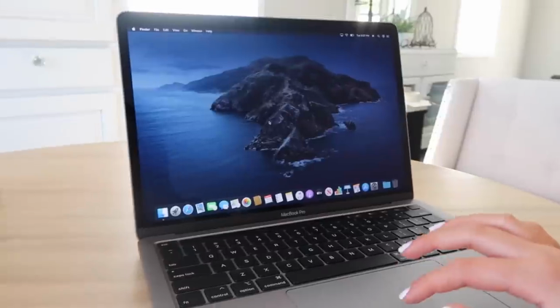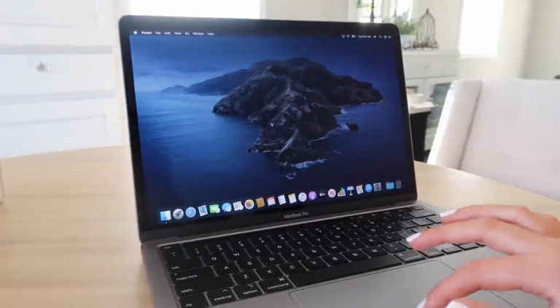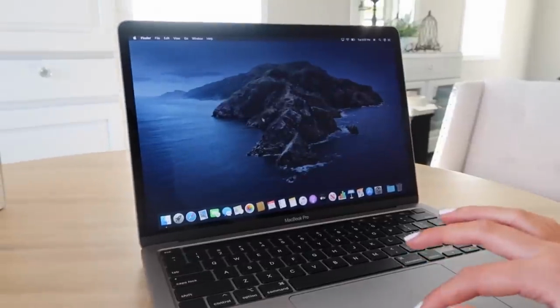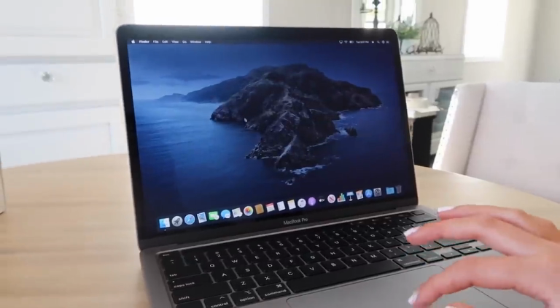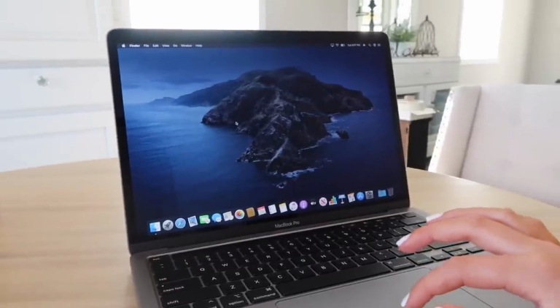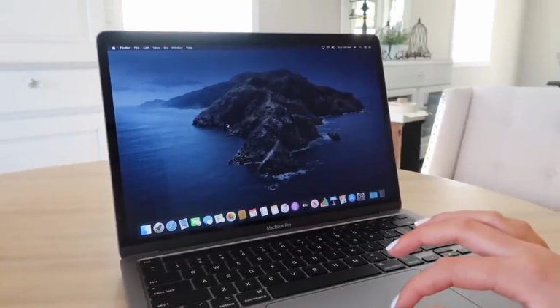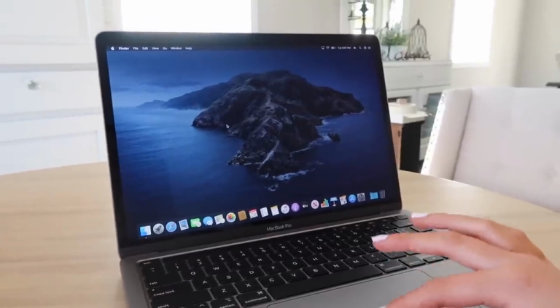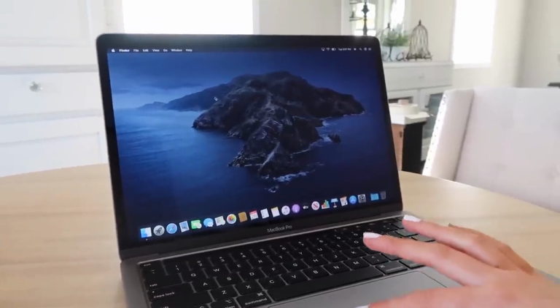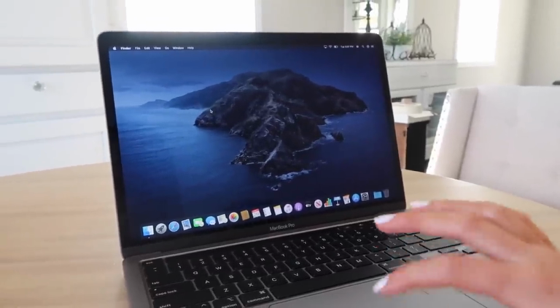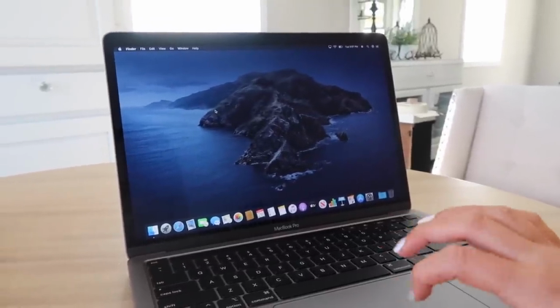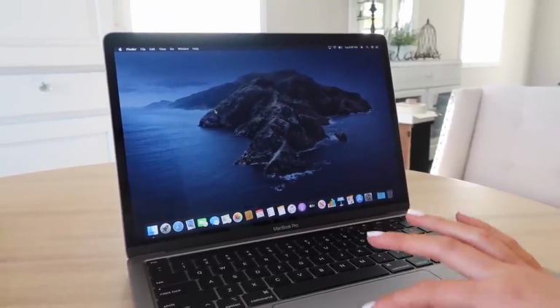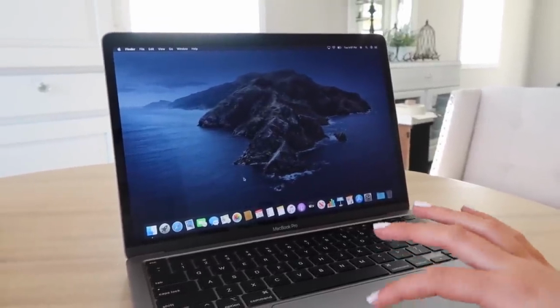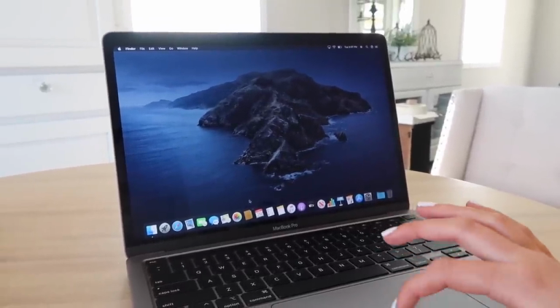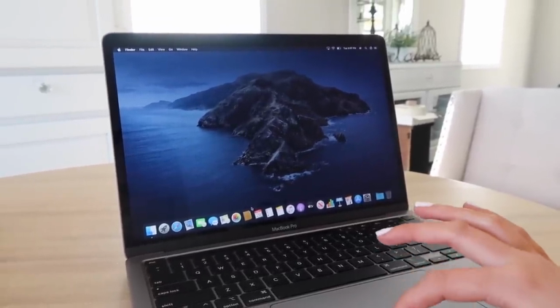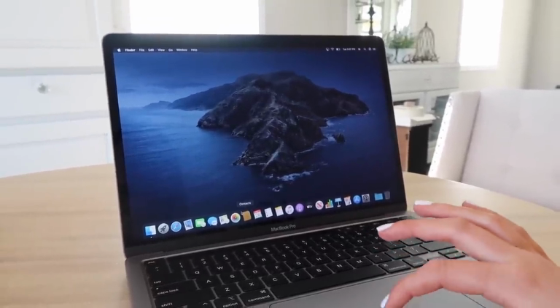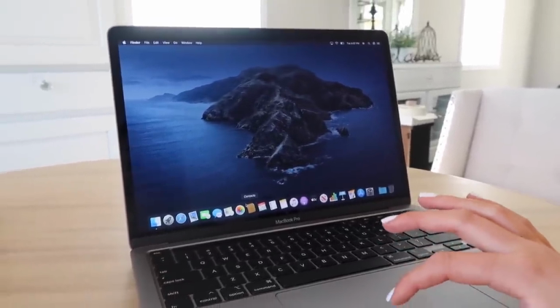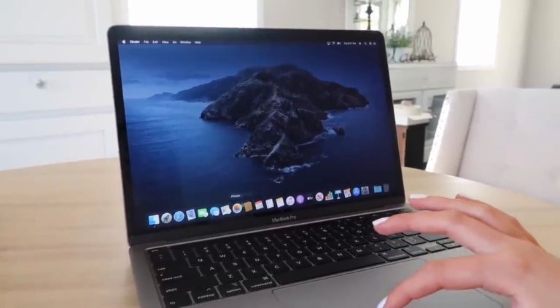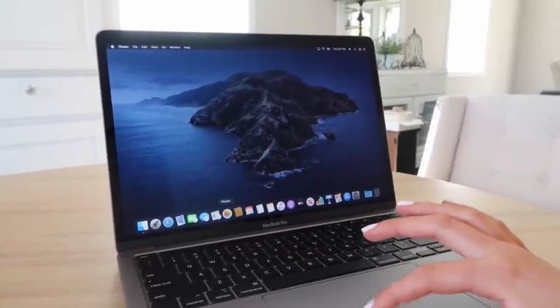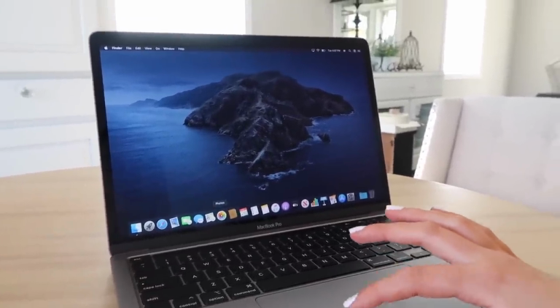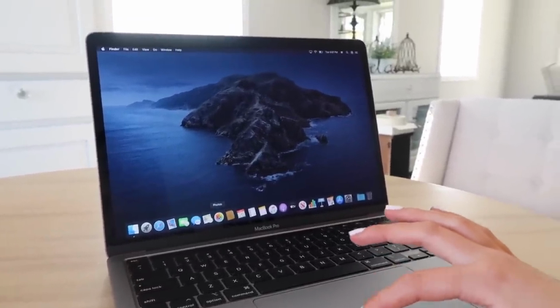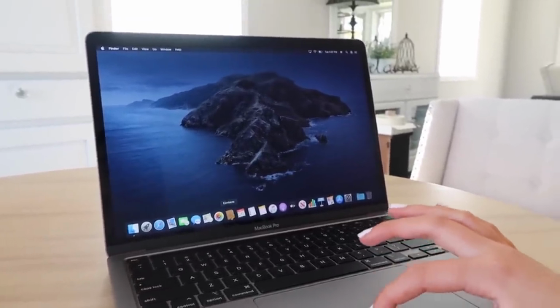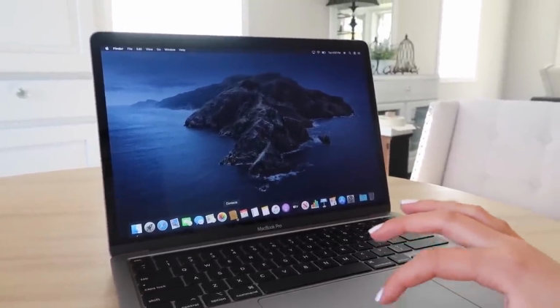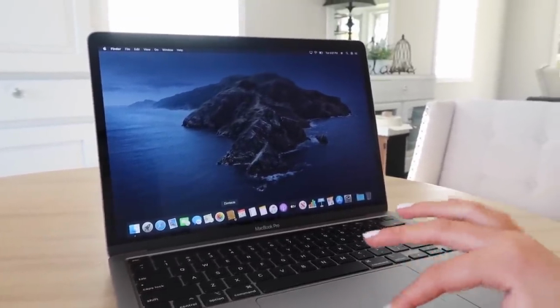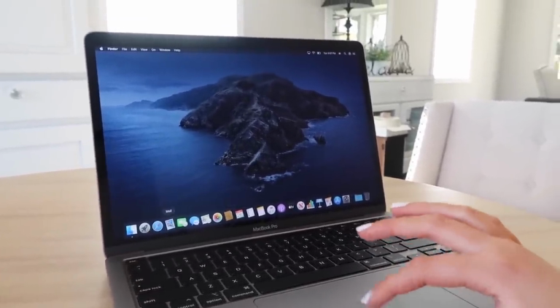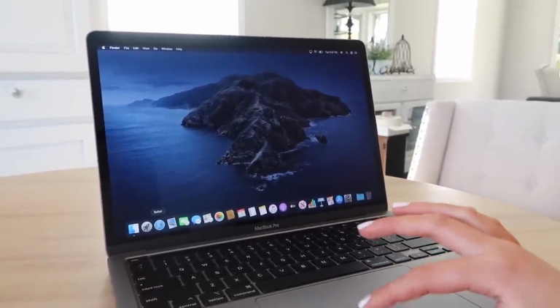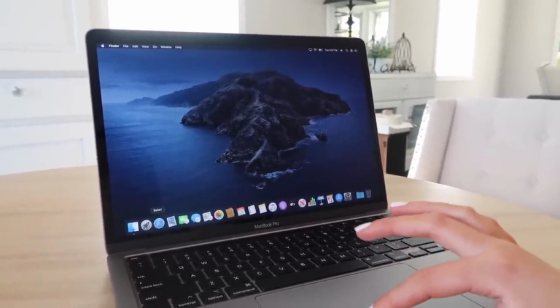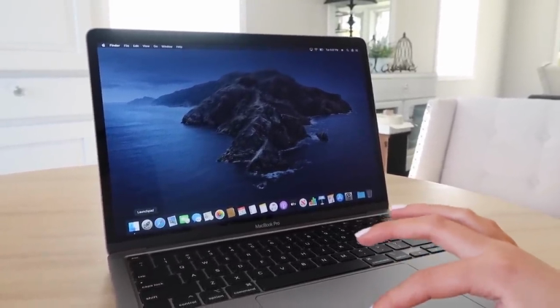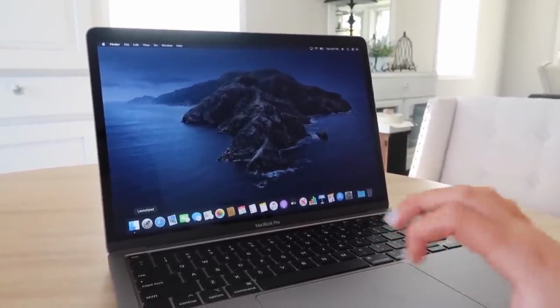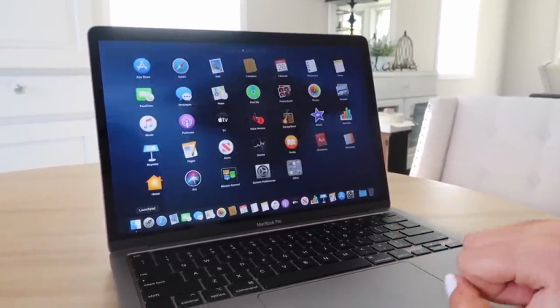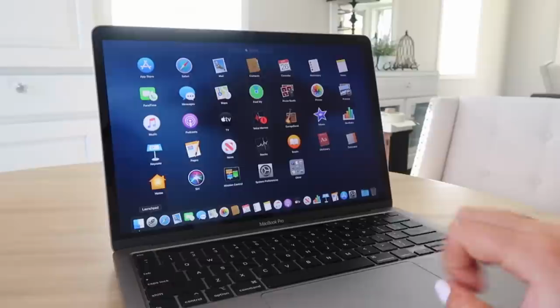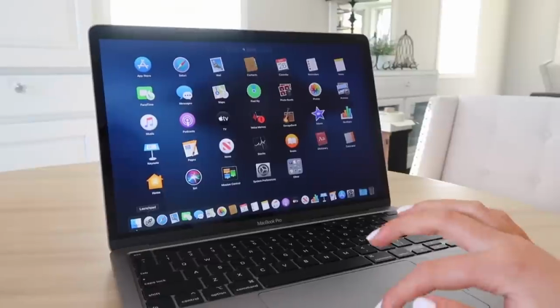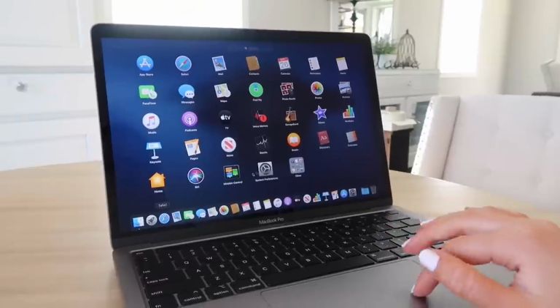I'll probably change the background sooner or later, but this is what it looks like guys — it is looking beautiful.